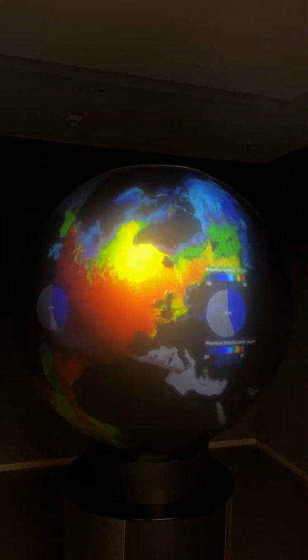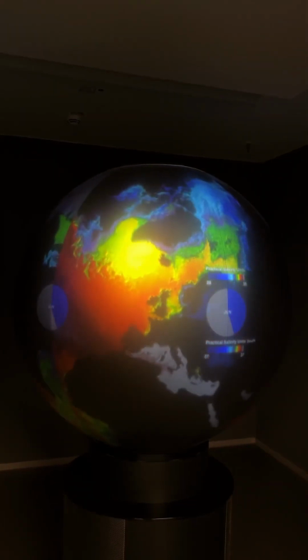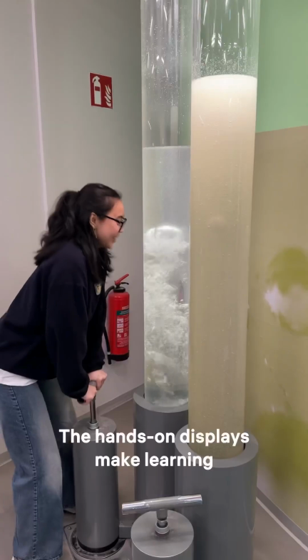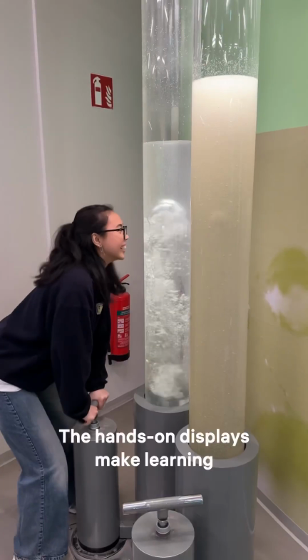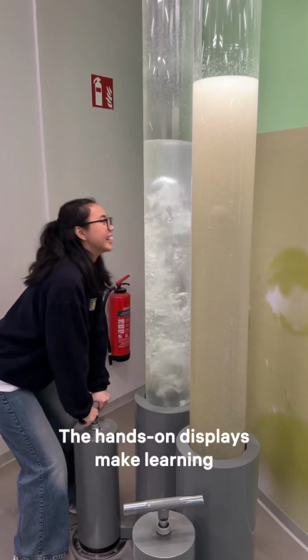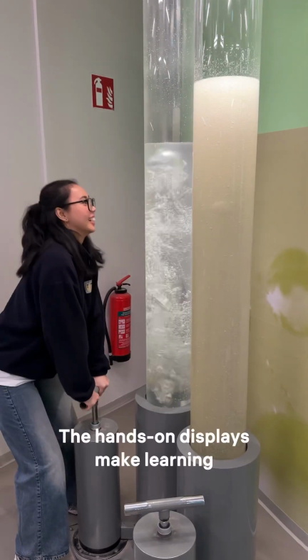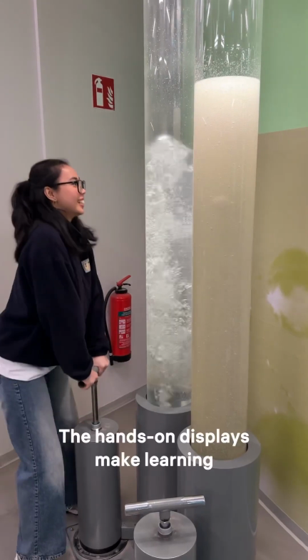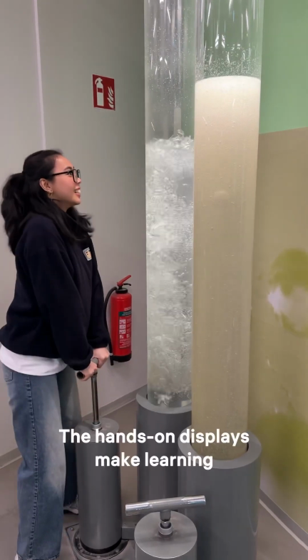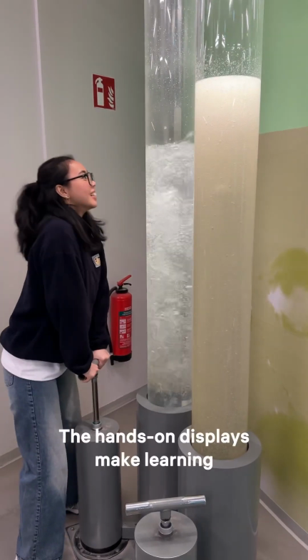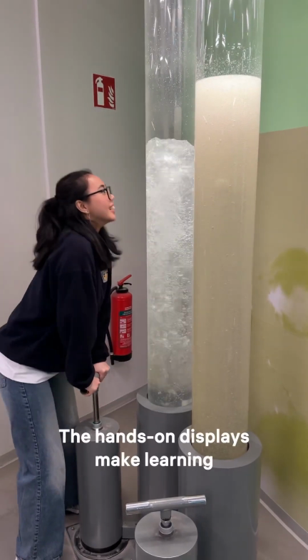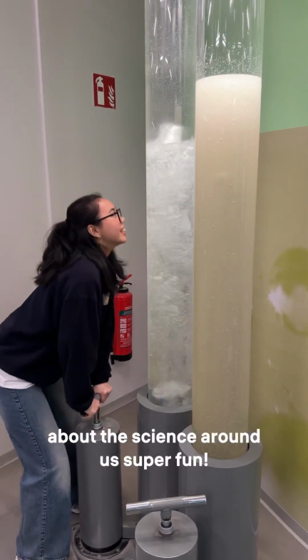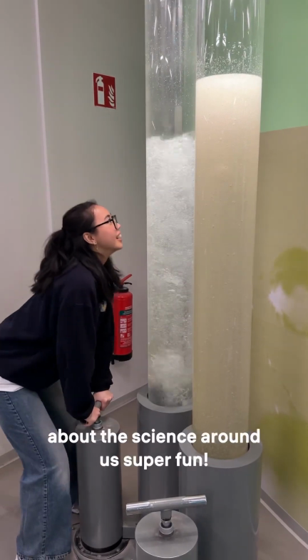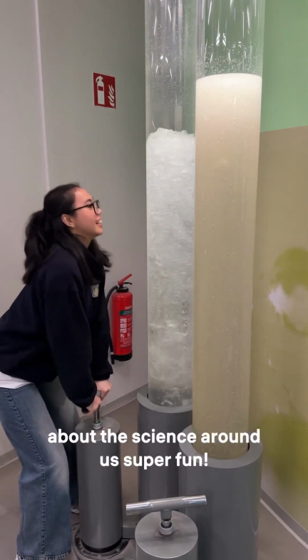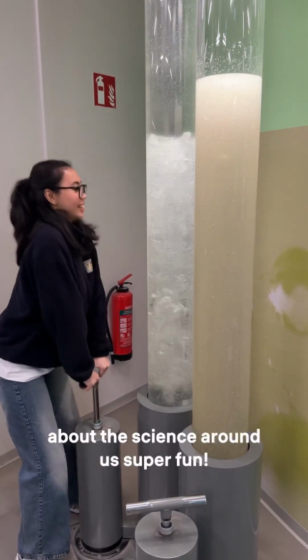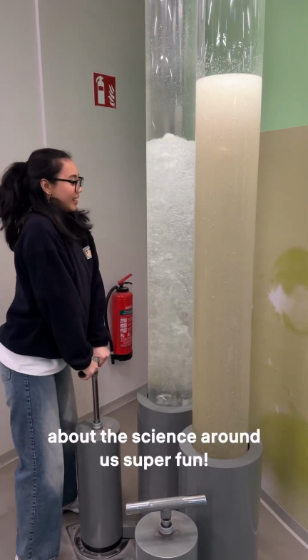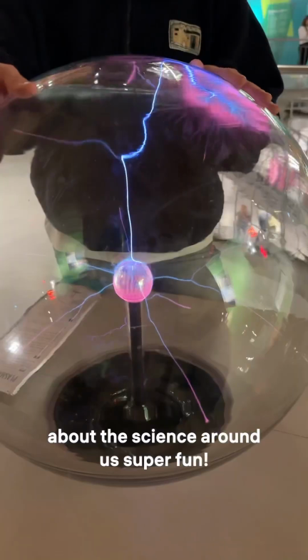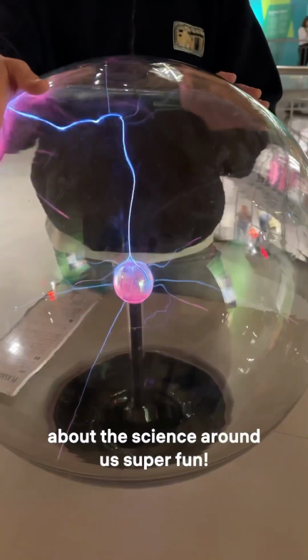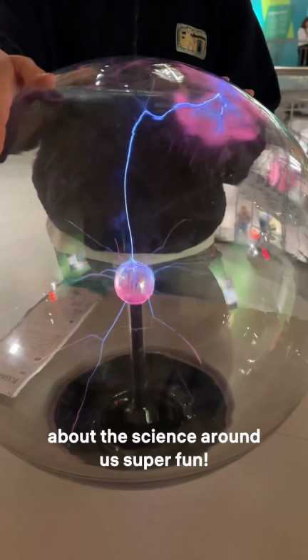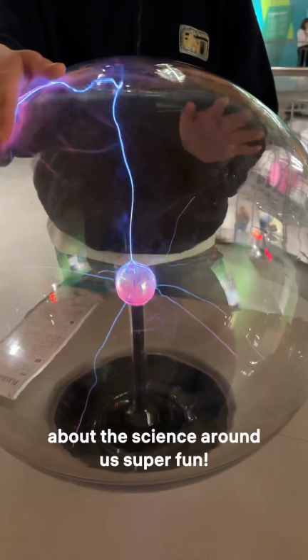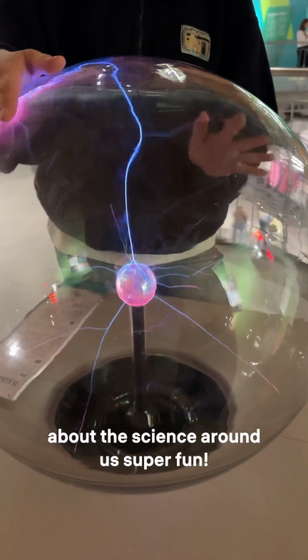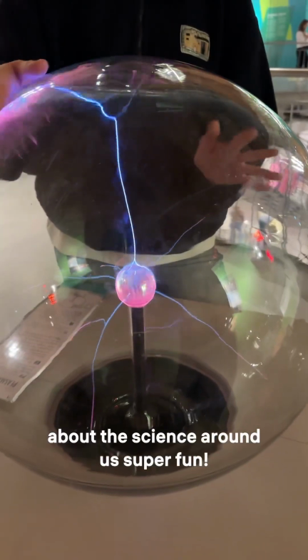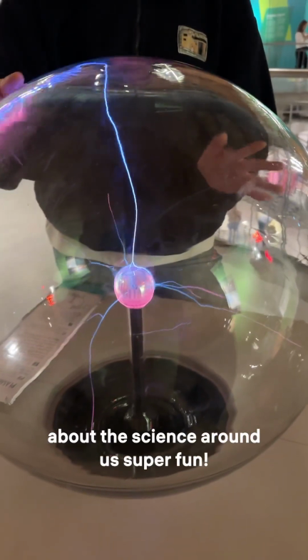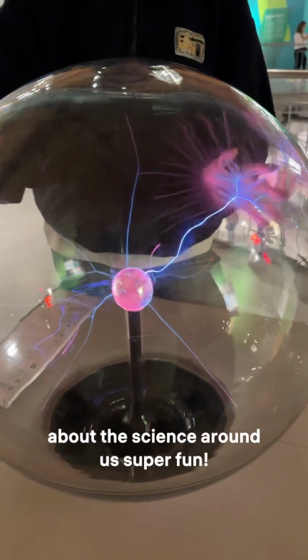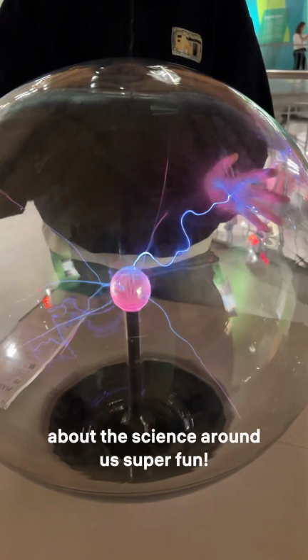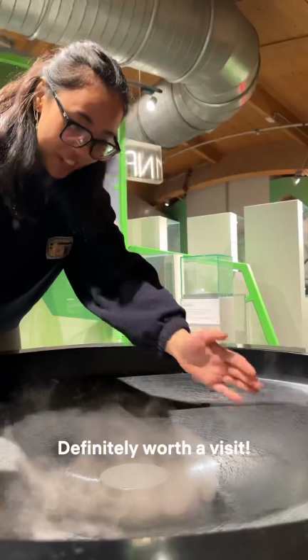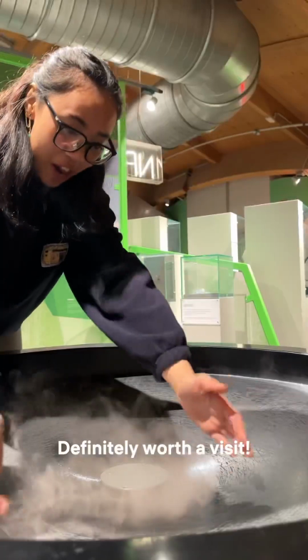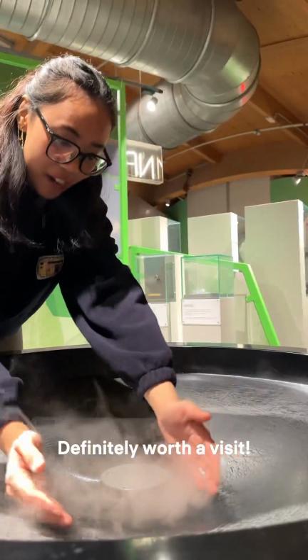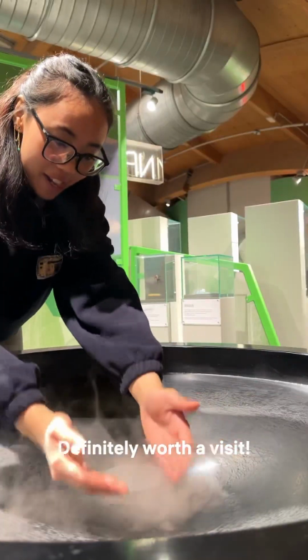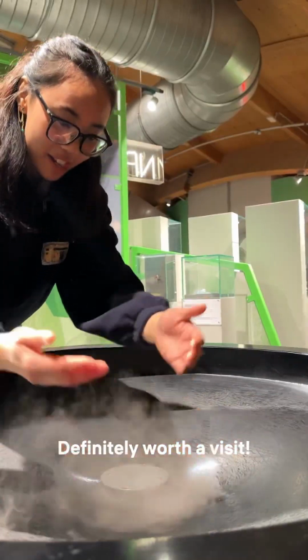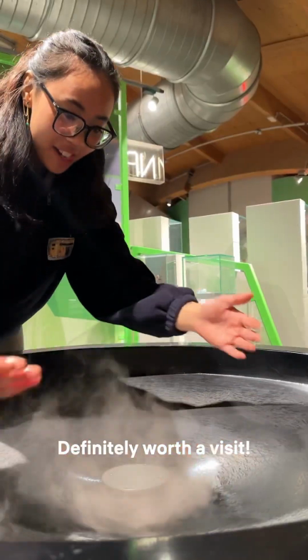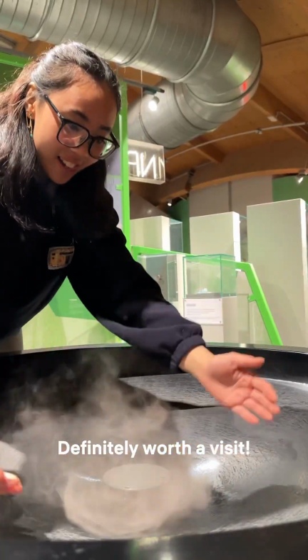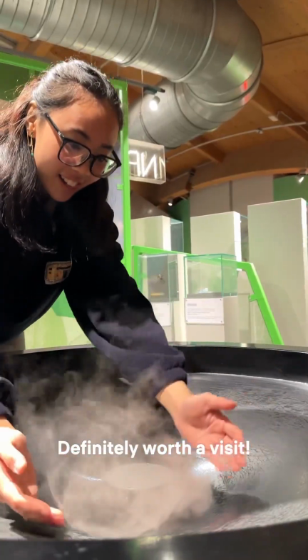The hands-on displays make learning about the science around us super fun. Definitely worth a visit.